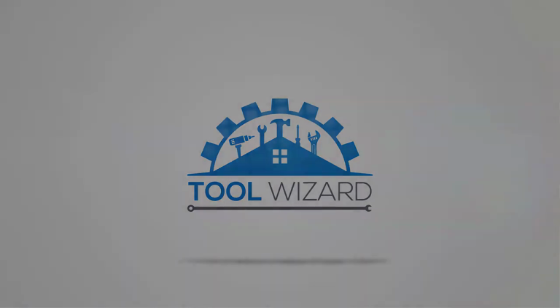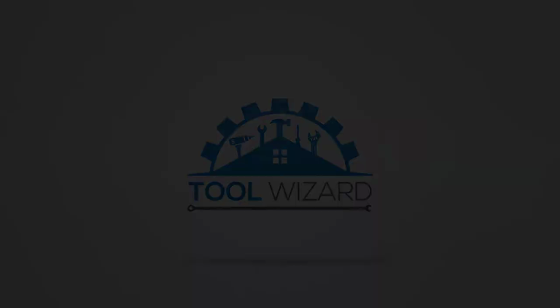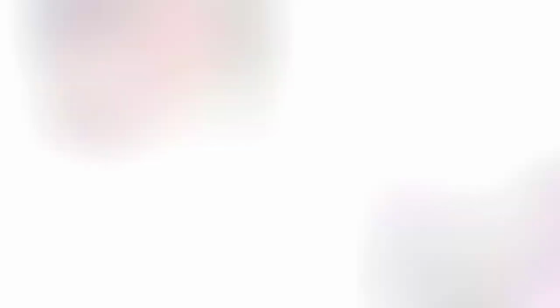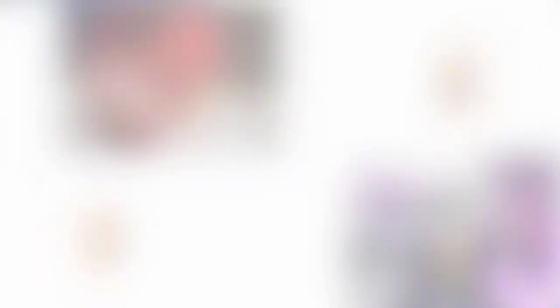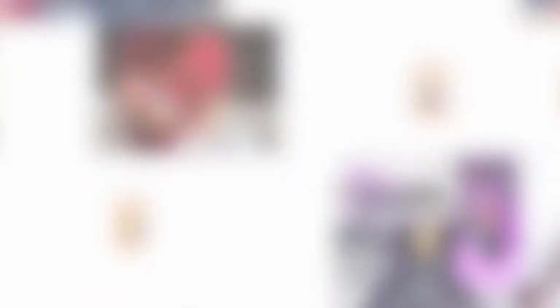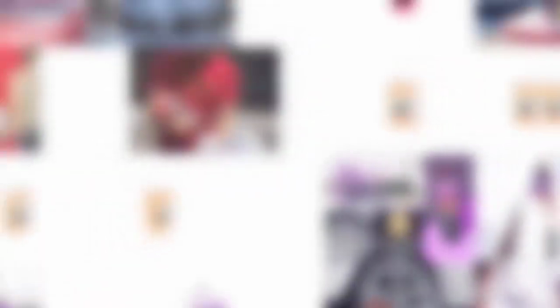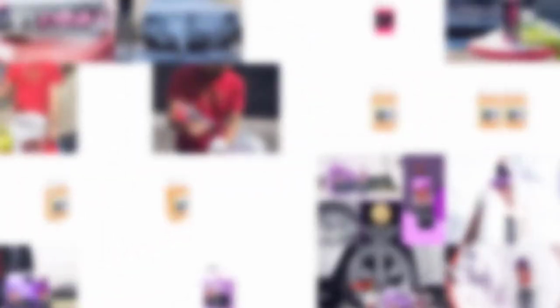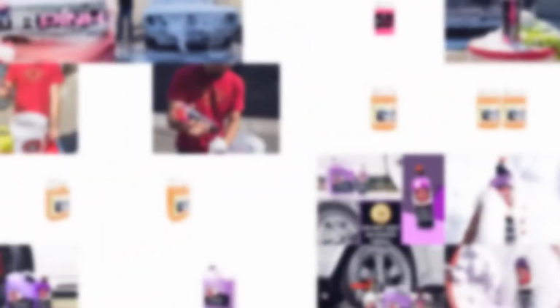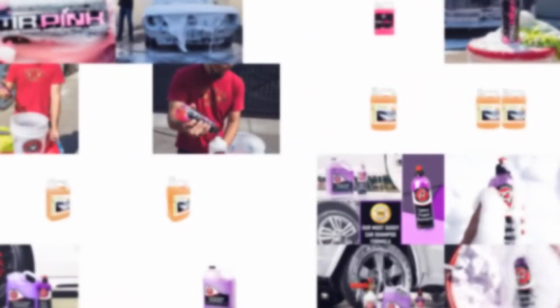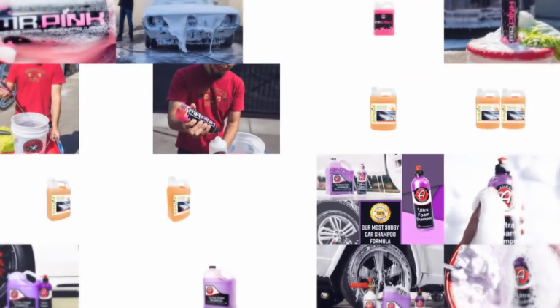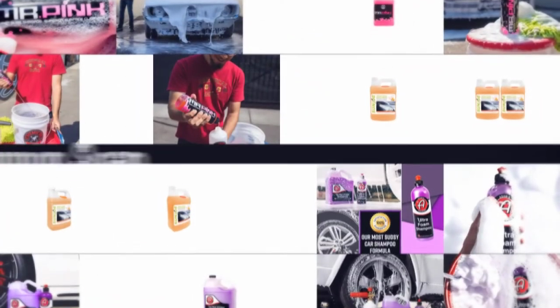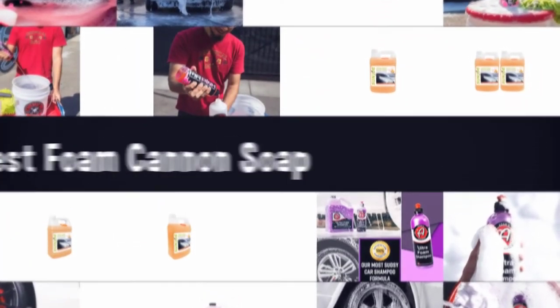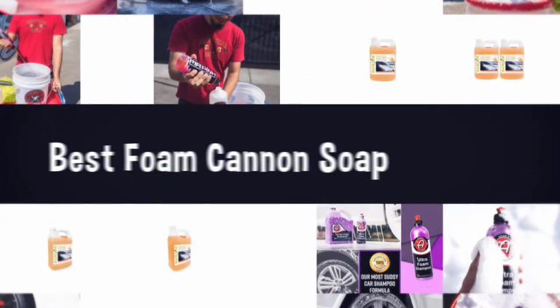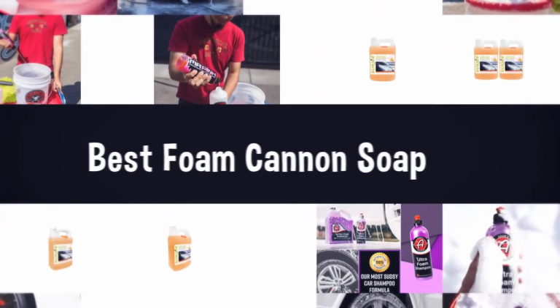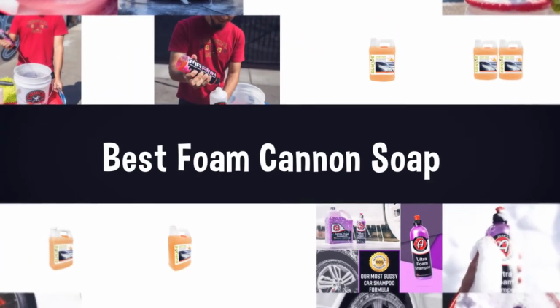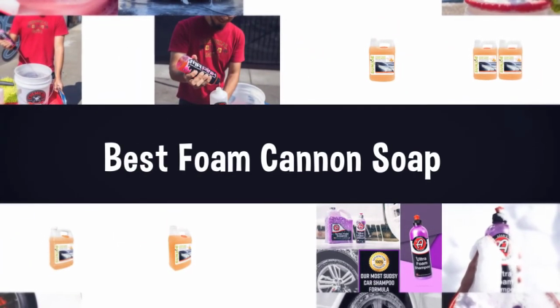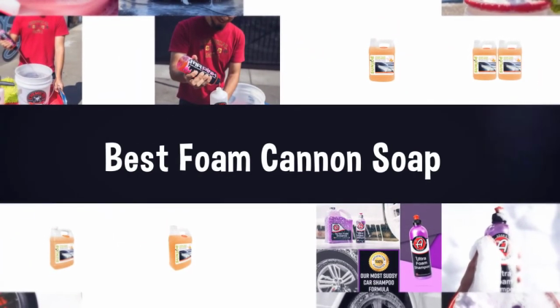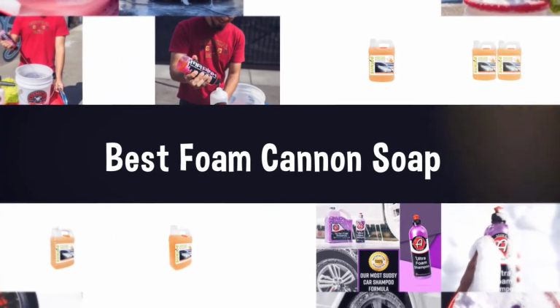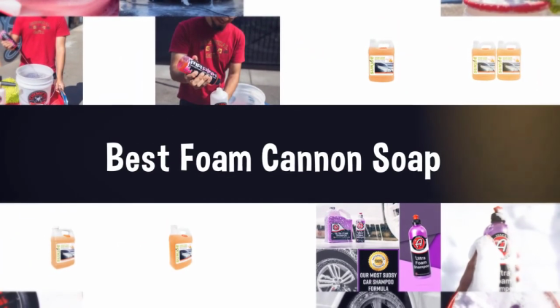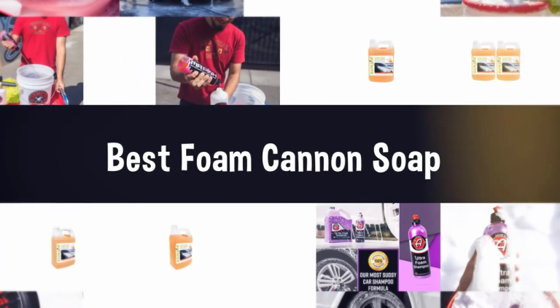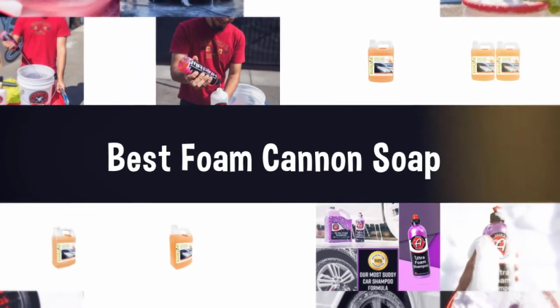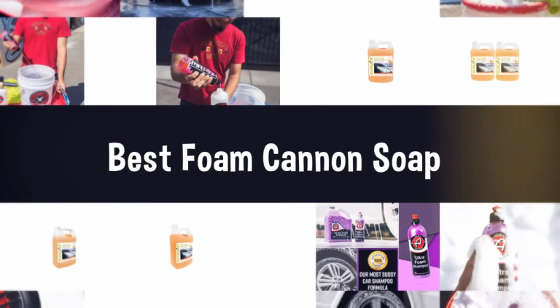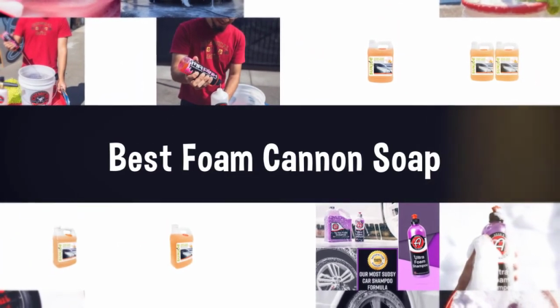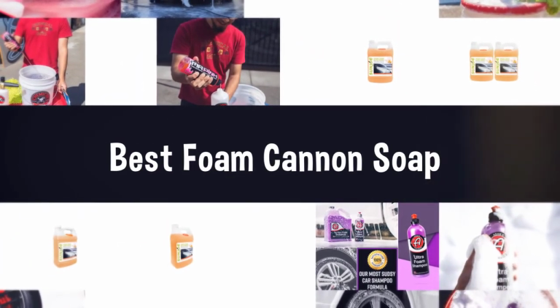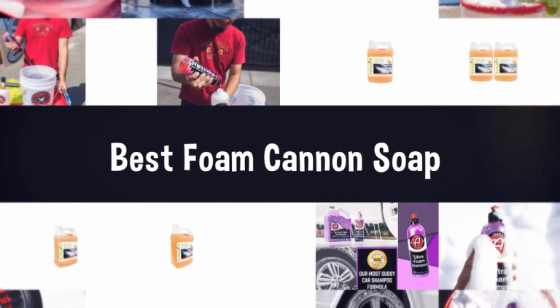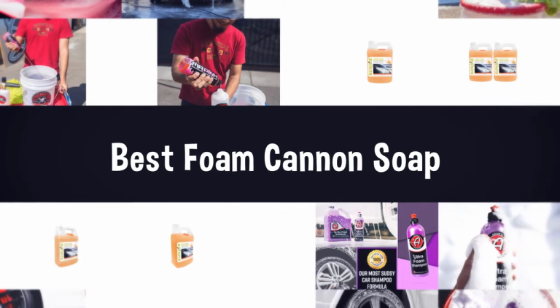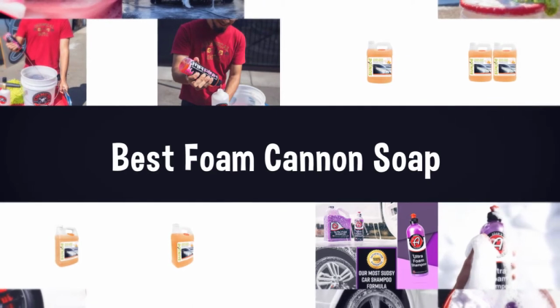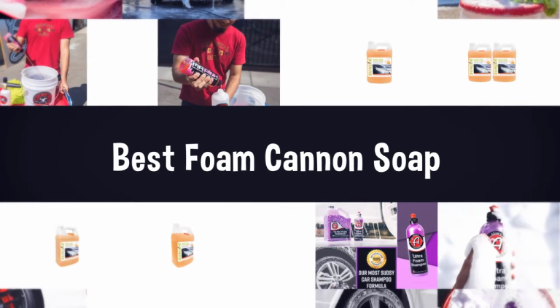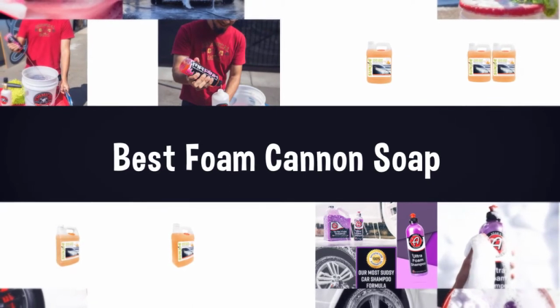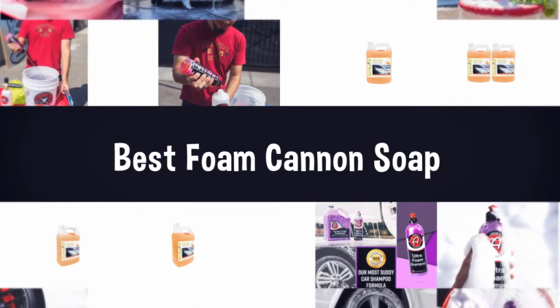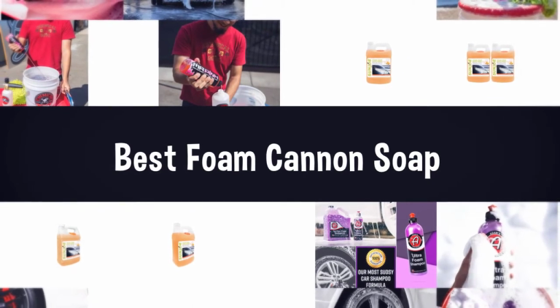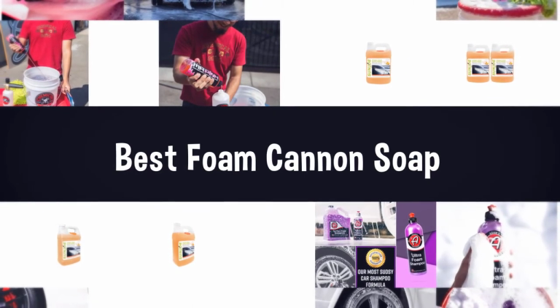If you are looking for the best foam cannon soap, here is a collection you have got to see. Let's get started.